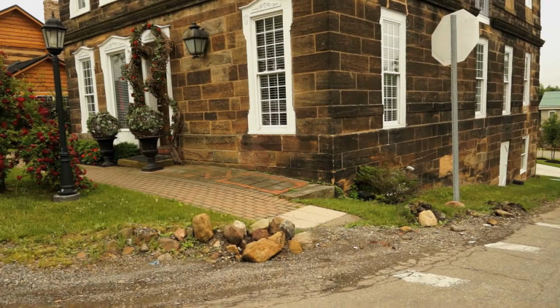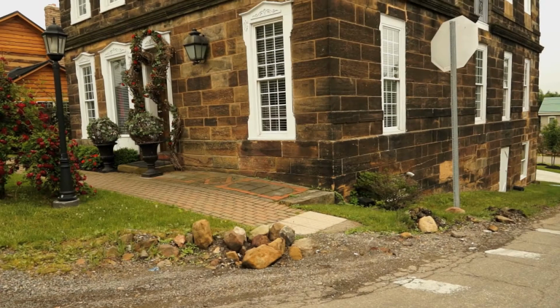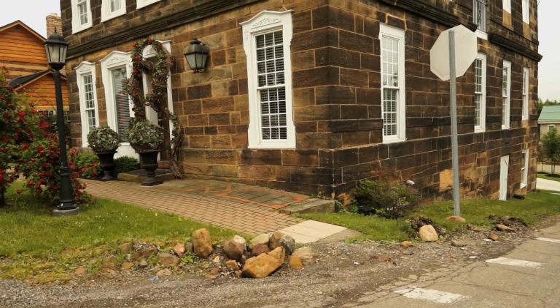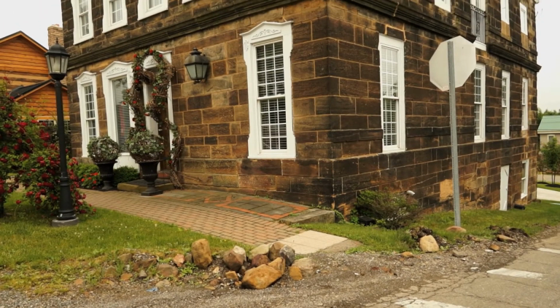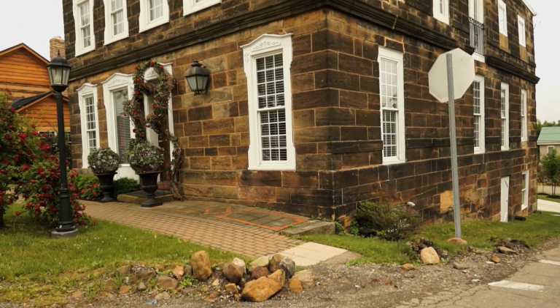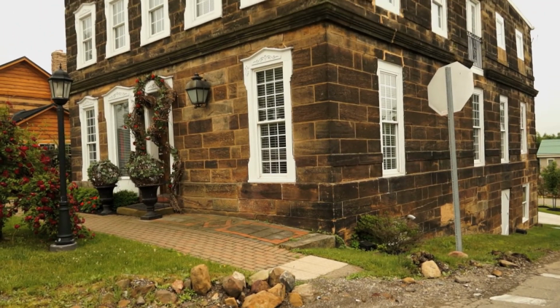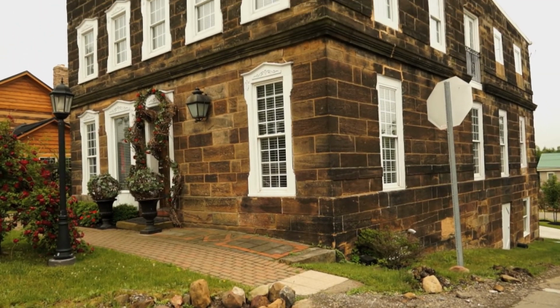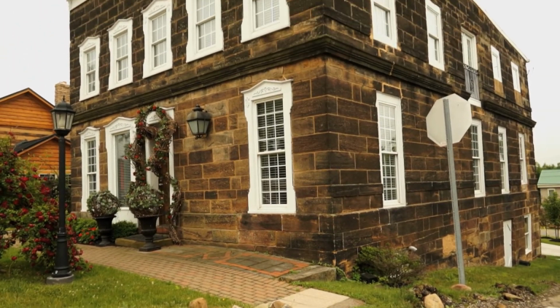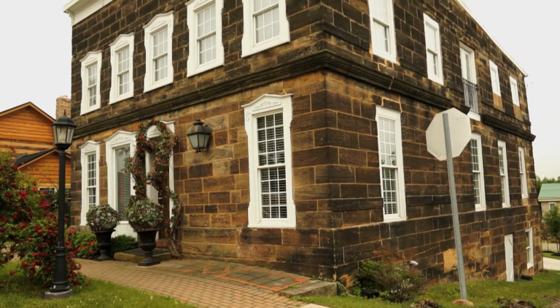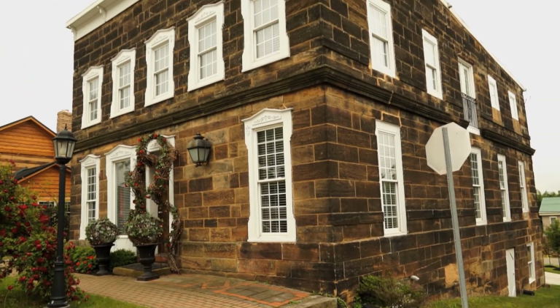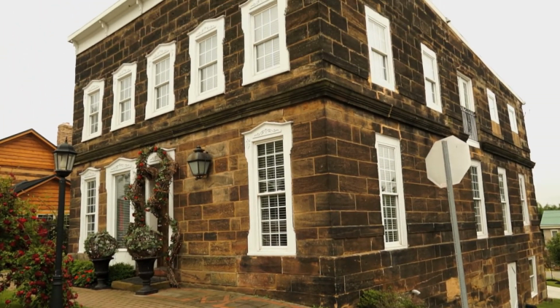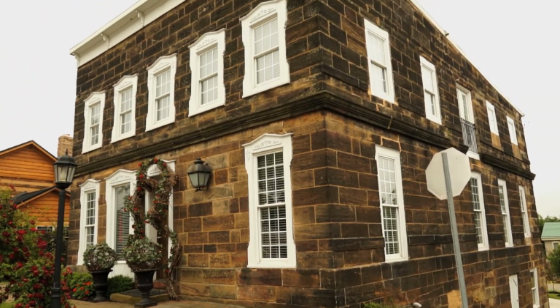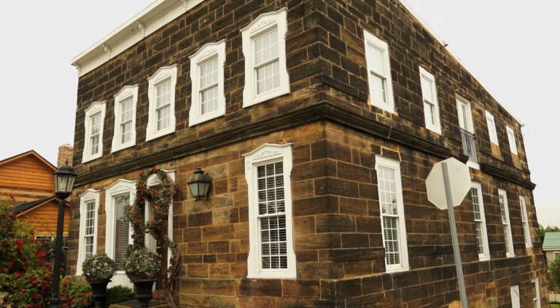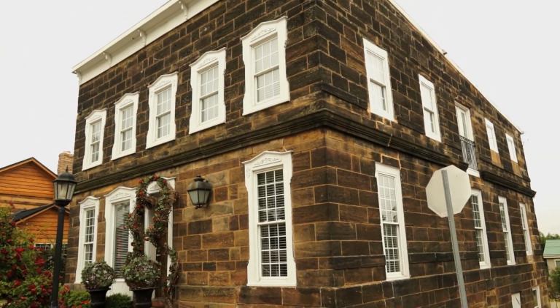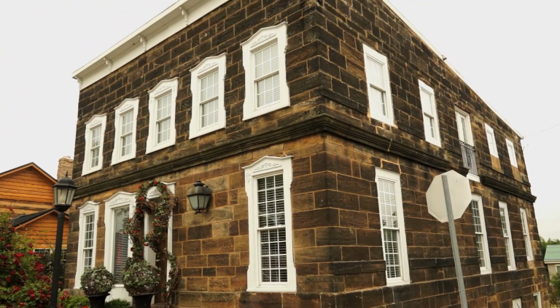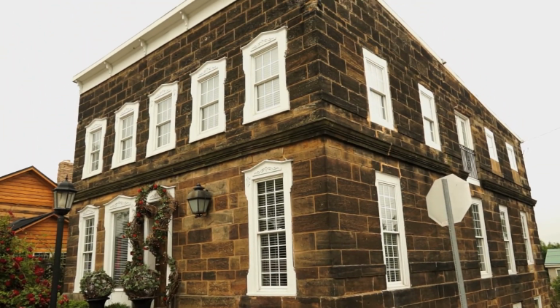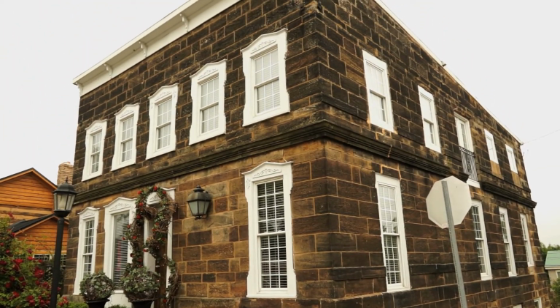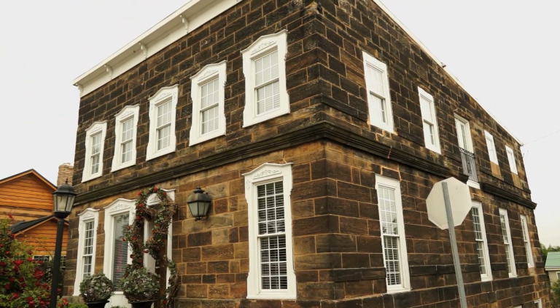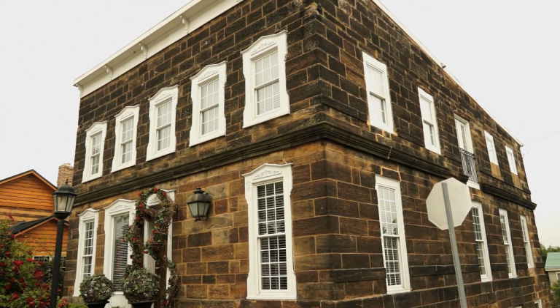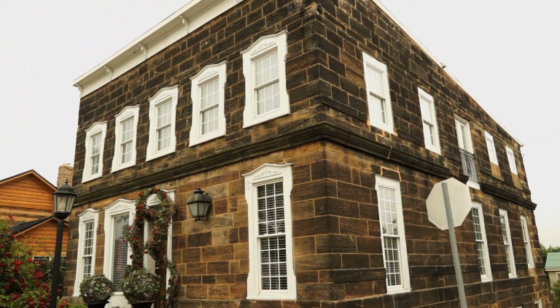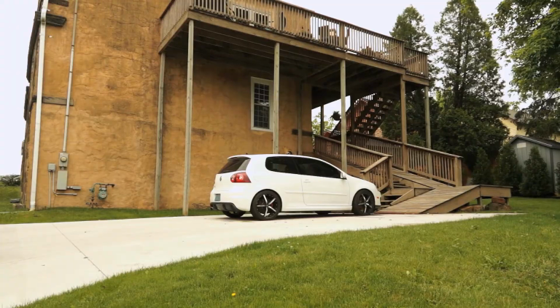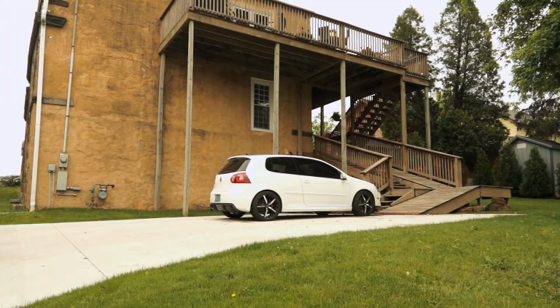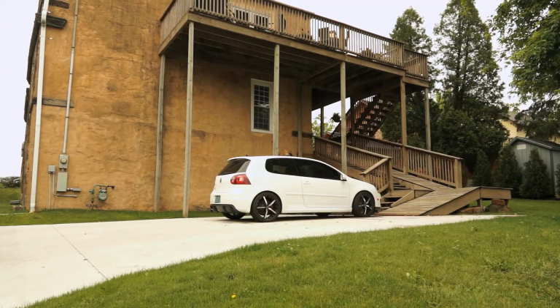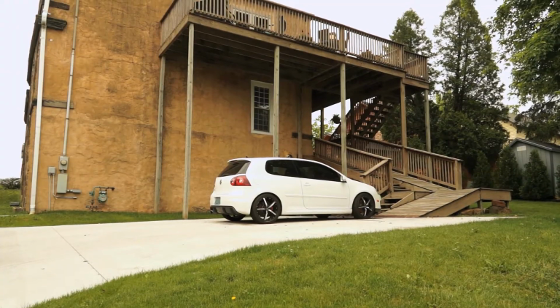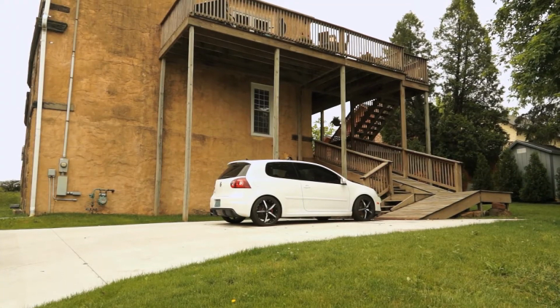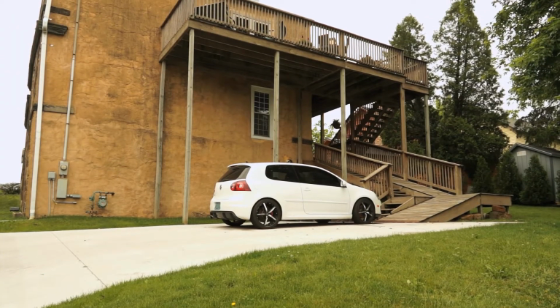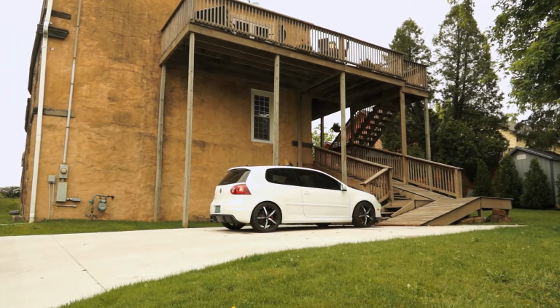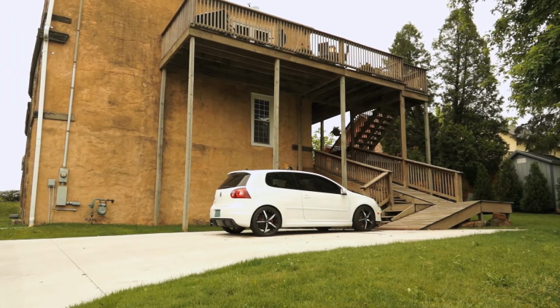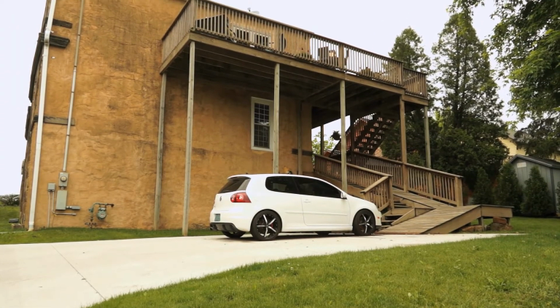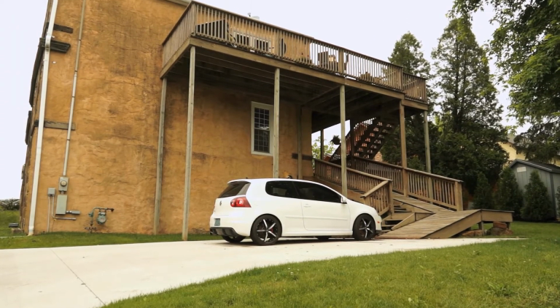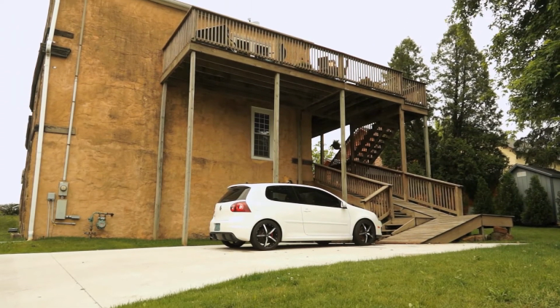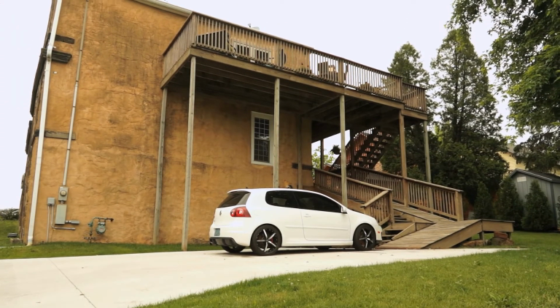Take a trip back in time with this lovely large stone house, circa 1830, situated in the heart of Amish country, Winesburg, Ohio.